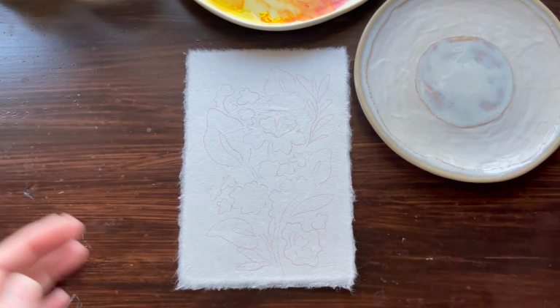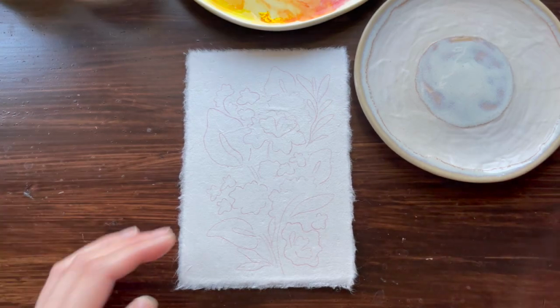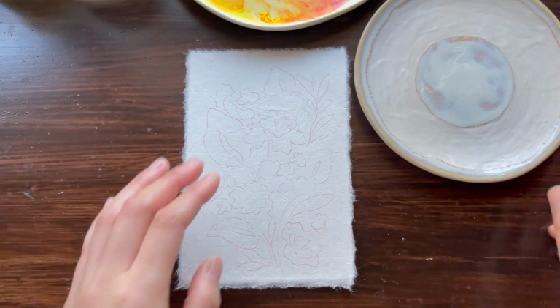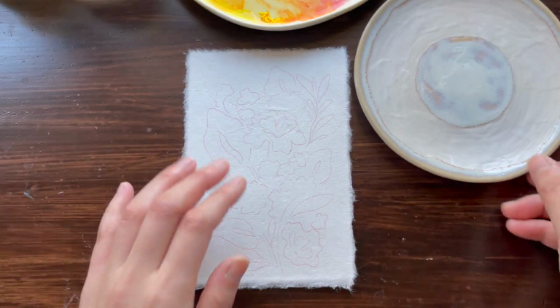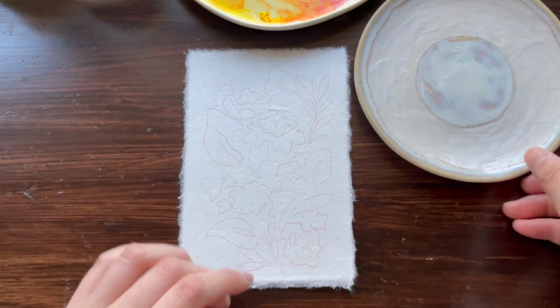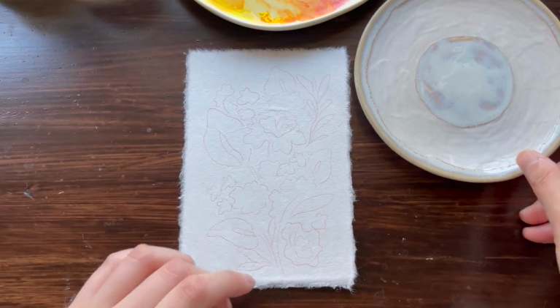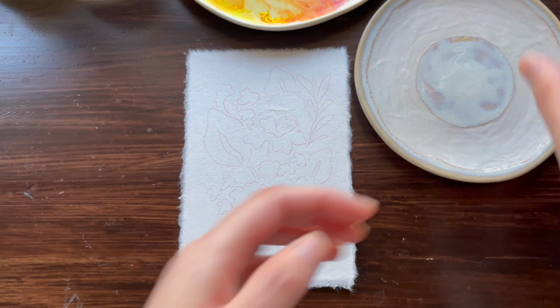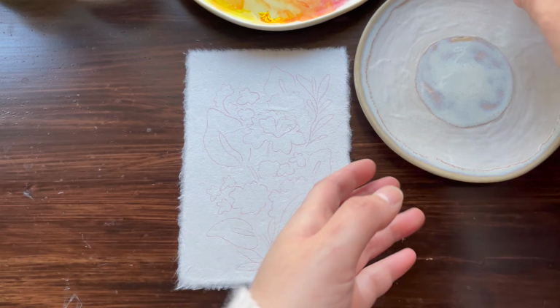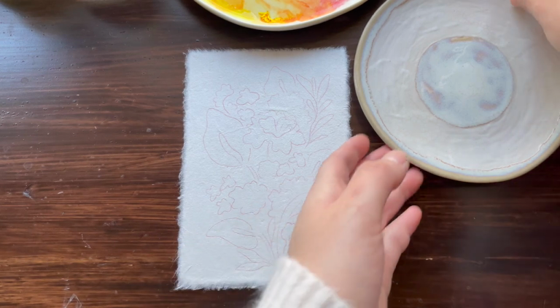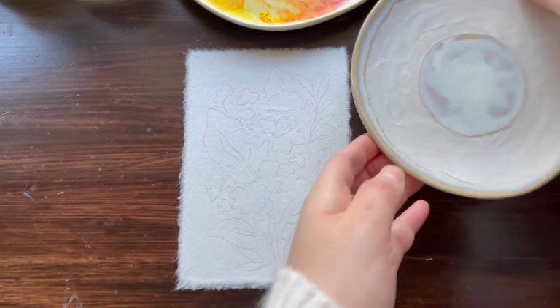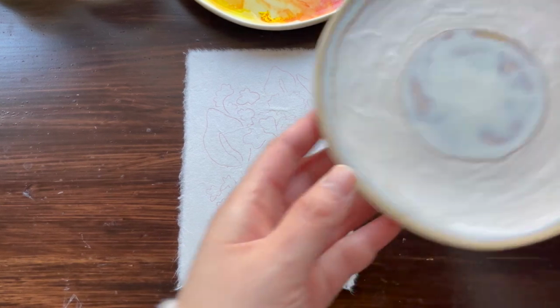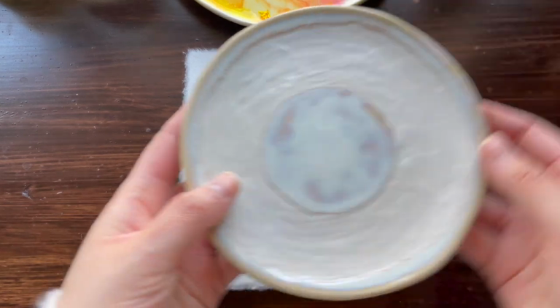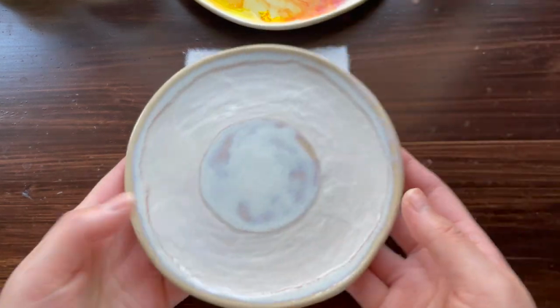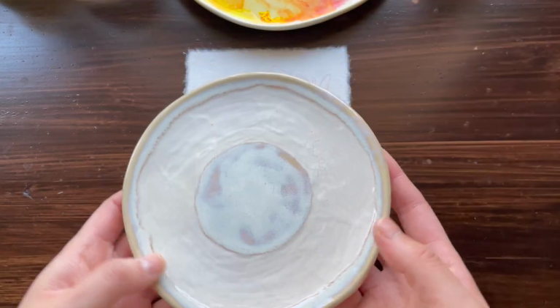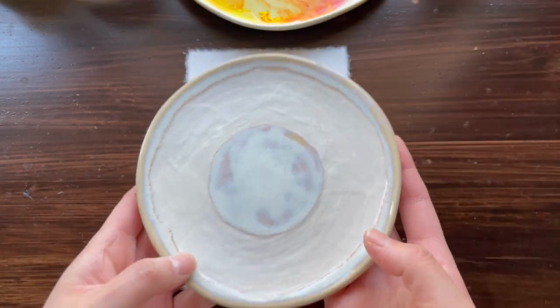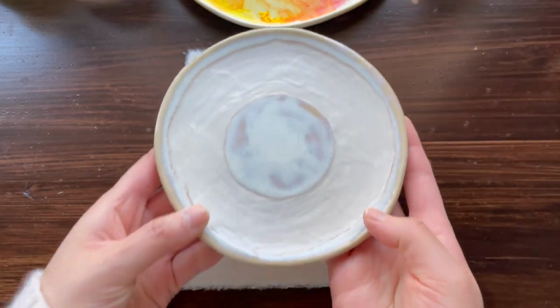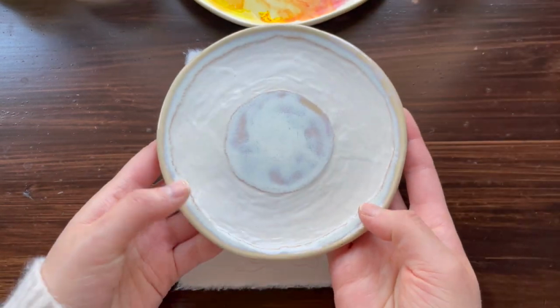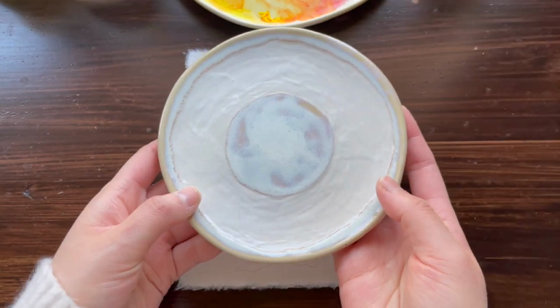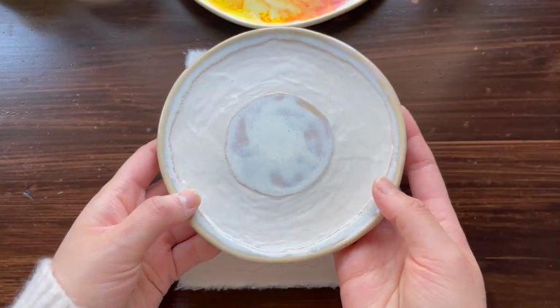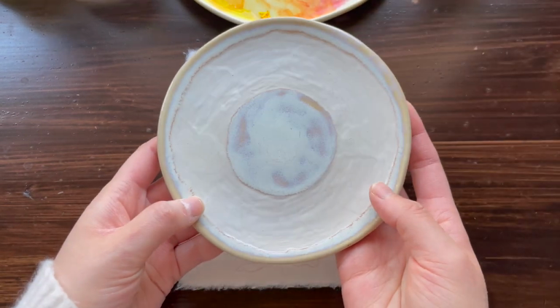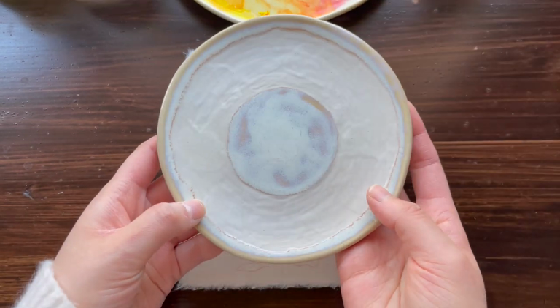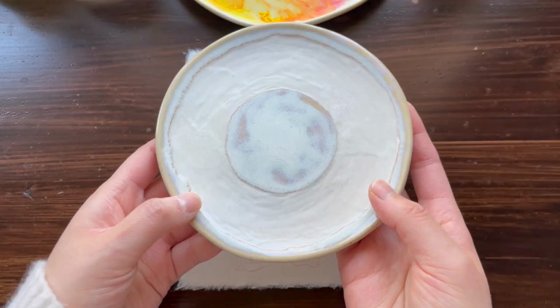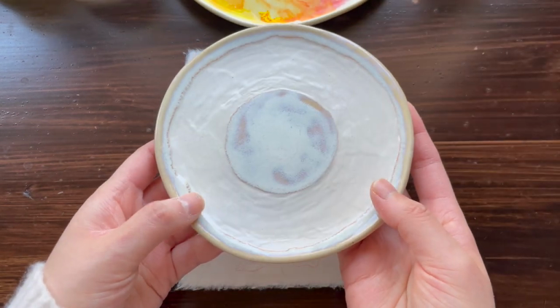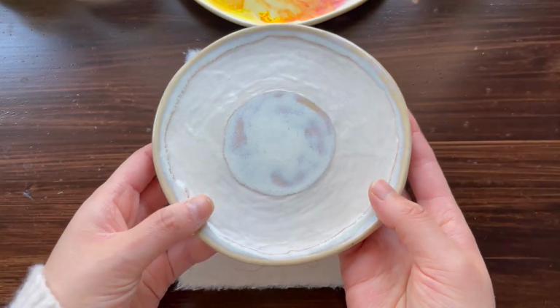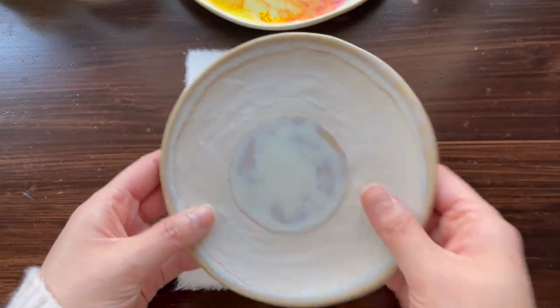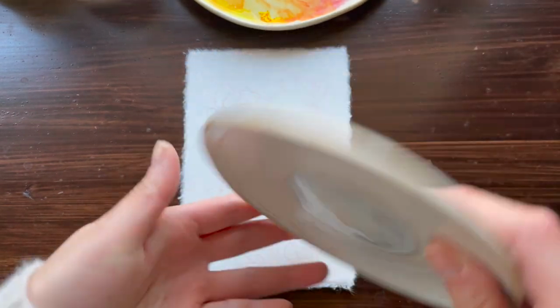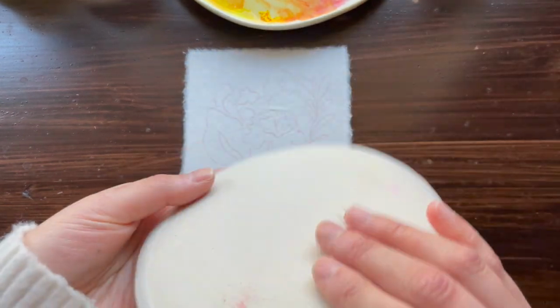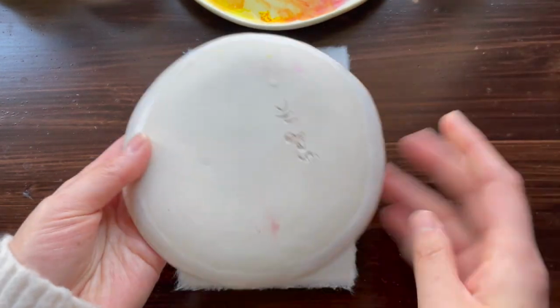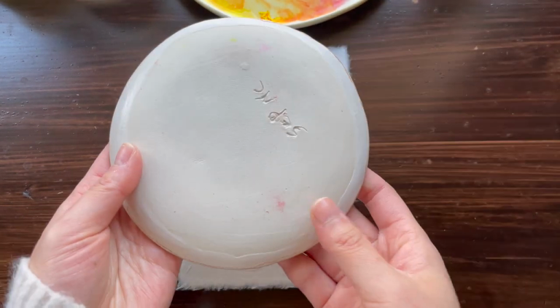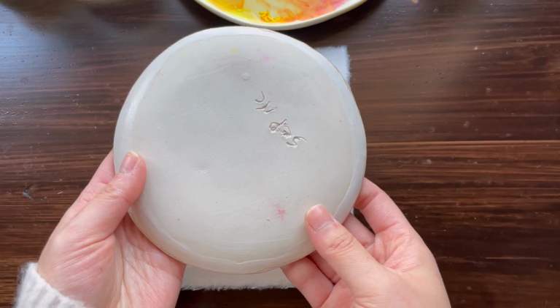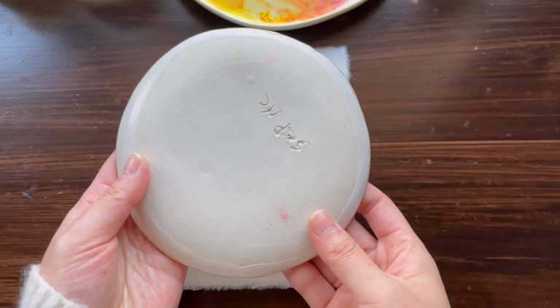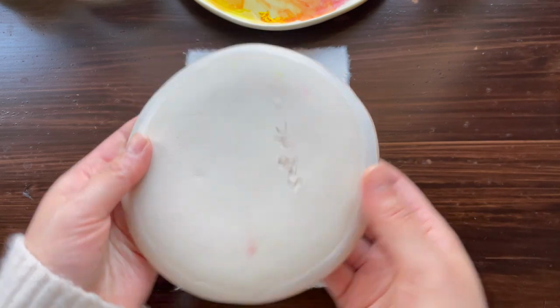Next, we're going to go into the palettes that I like to use when I'm working with gouache paint. Here we have a ceramic plate — it was handmade.